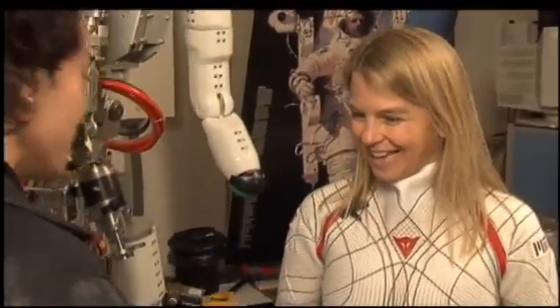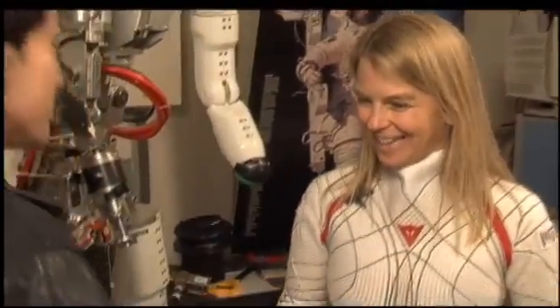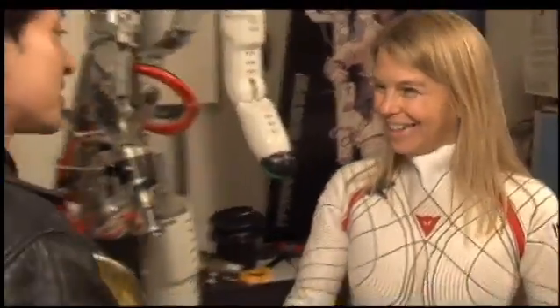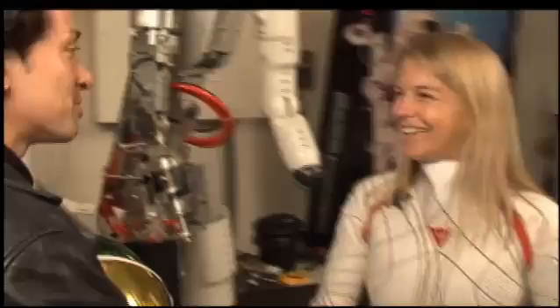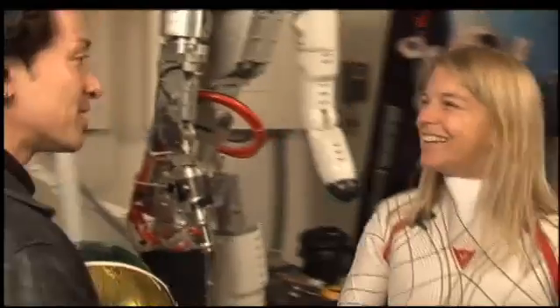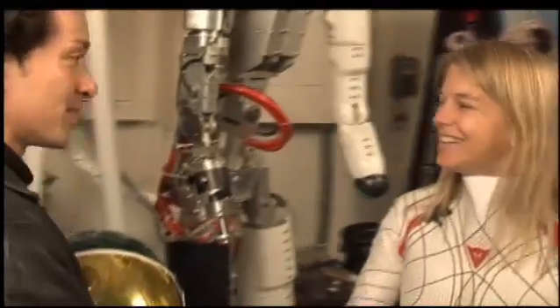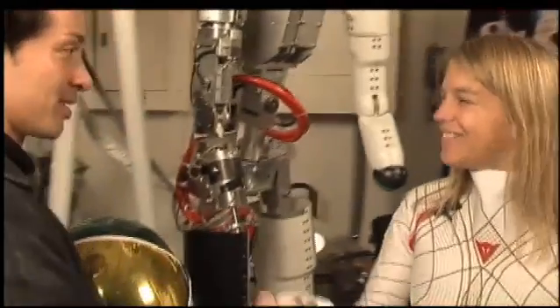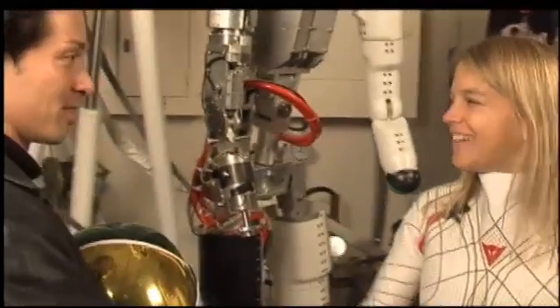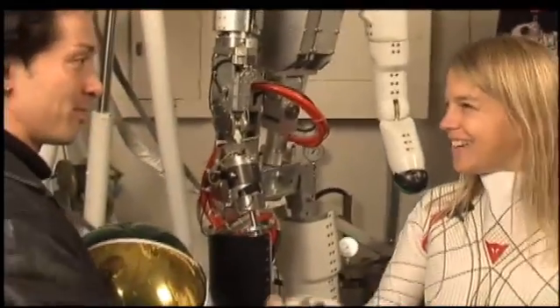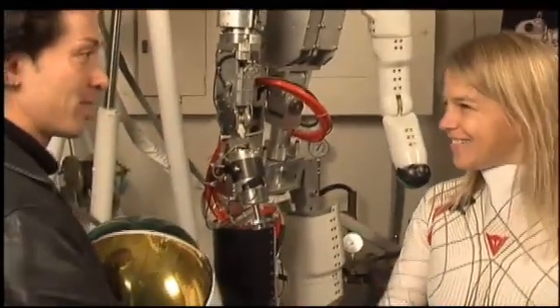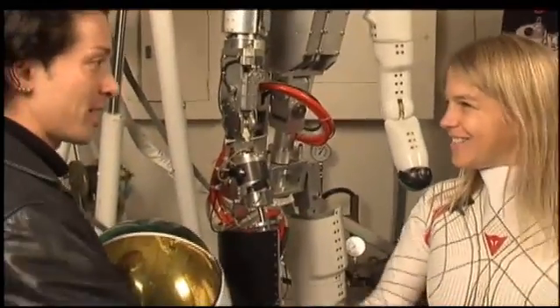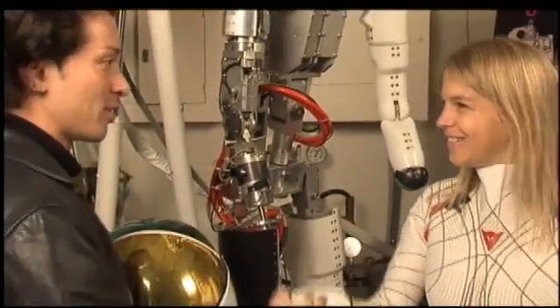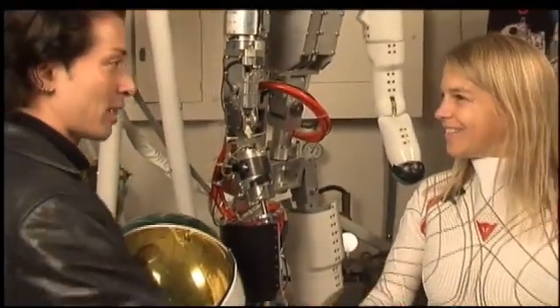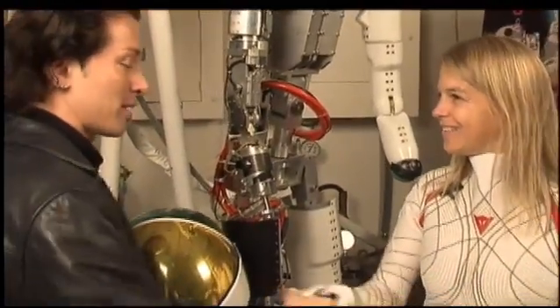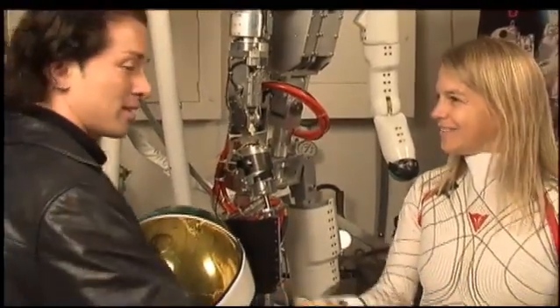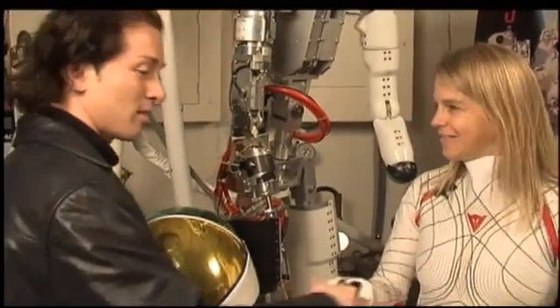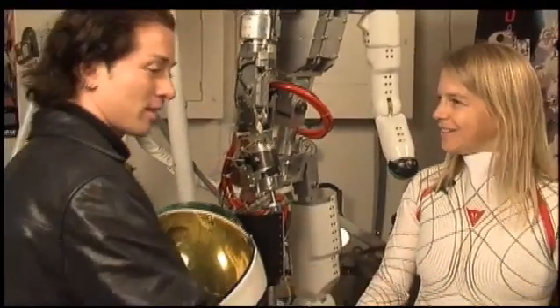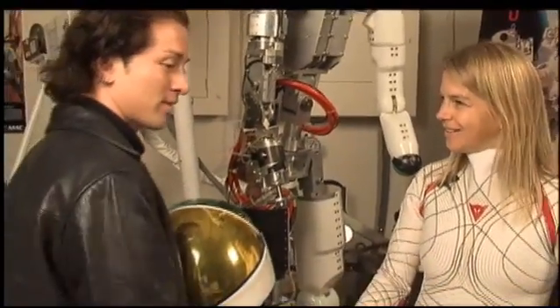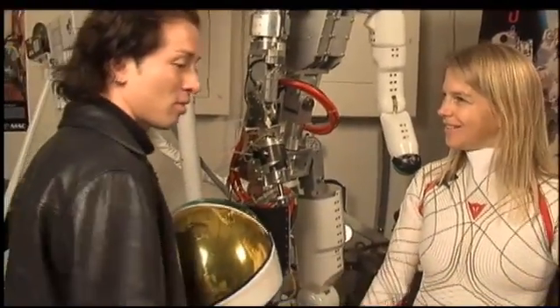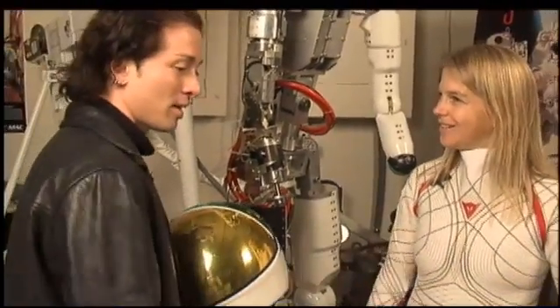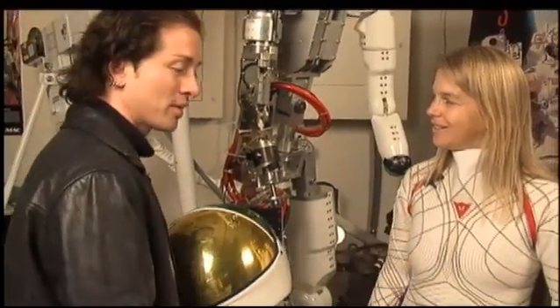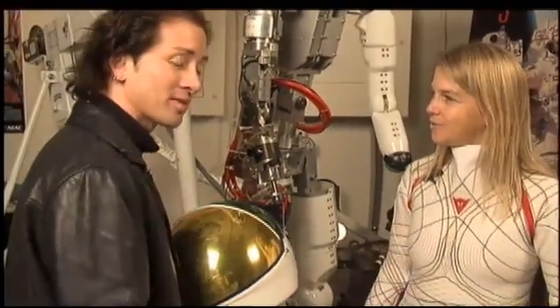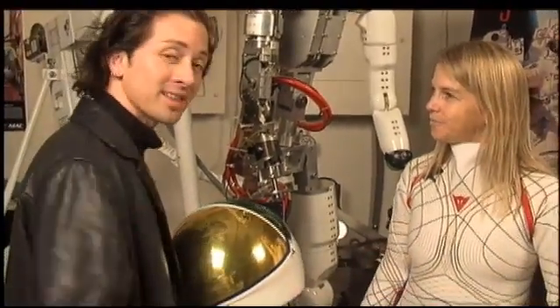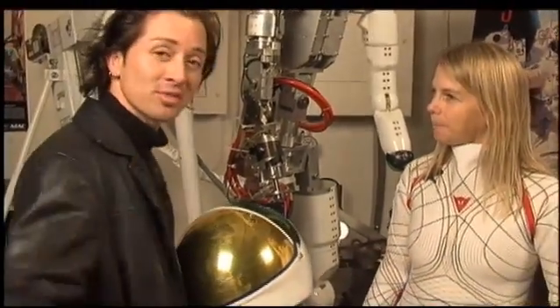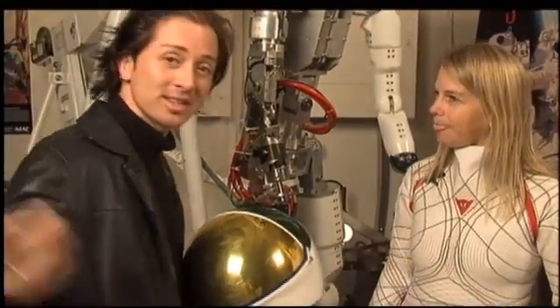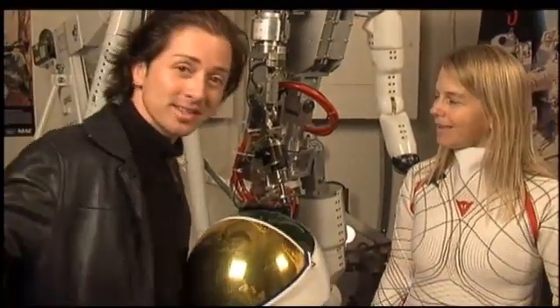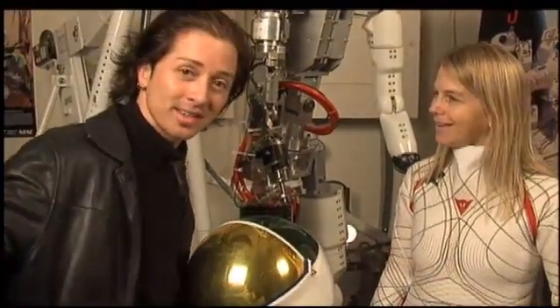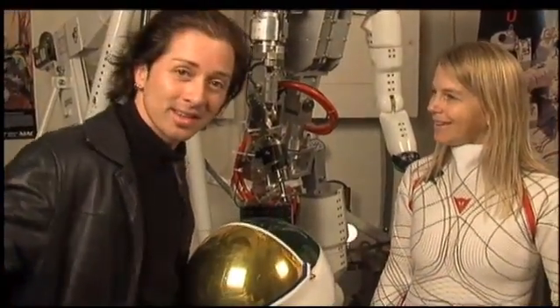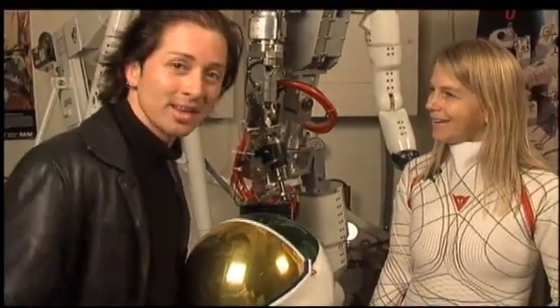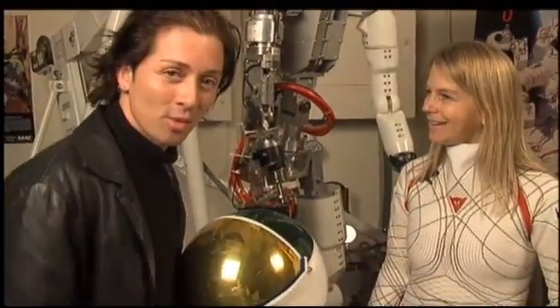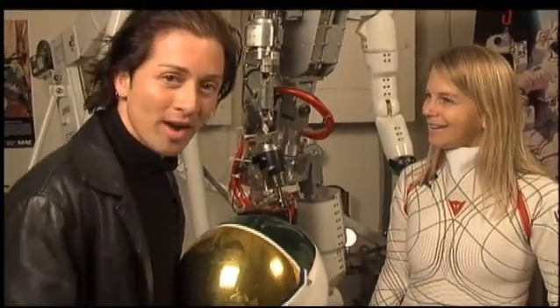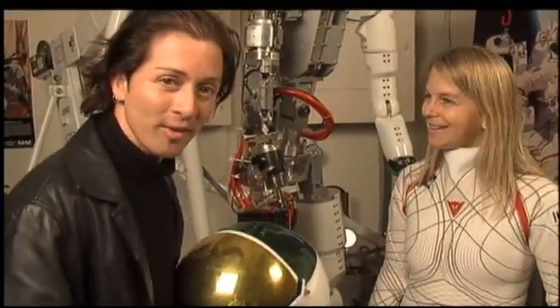Nice to meet you, Doctor. Very nice to meet you. Thanks for that, MIT. So this is NASA 360. We're out.